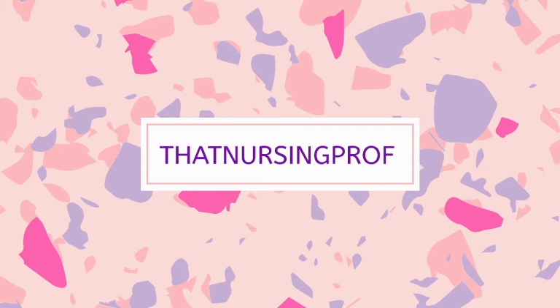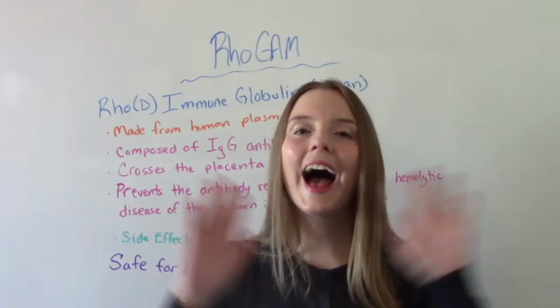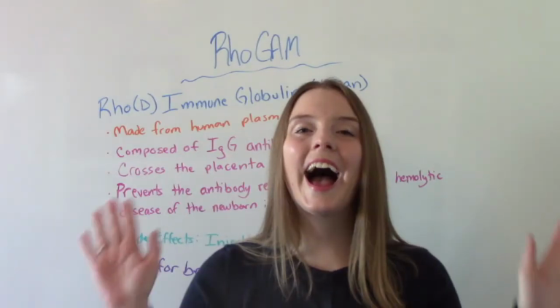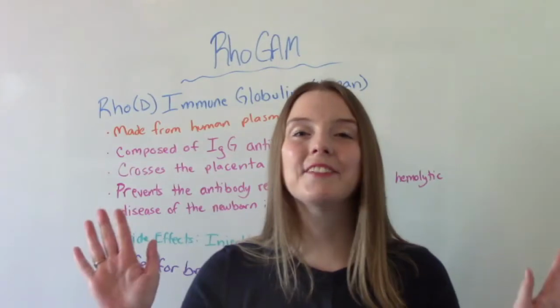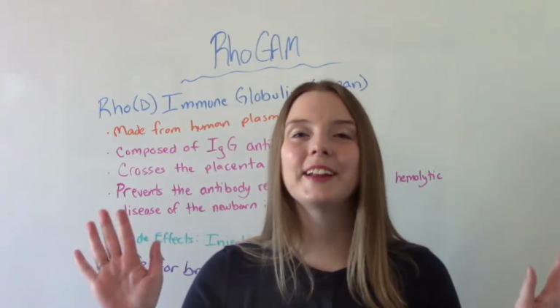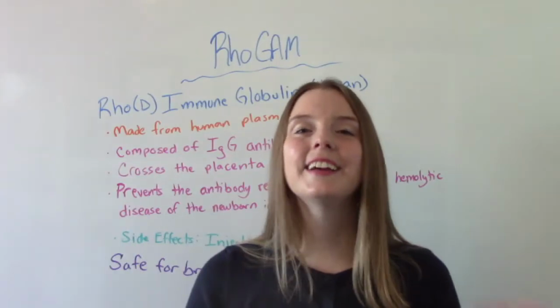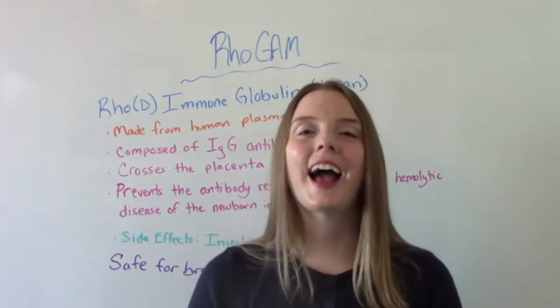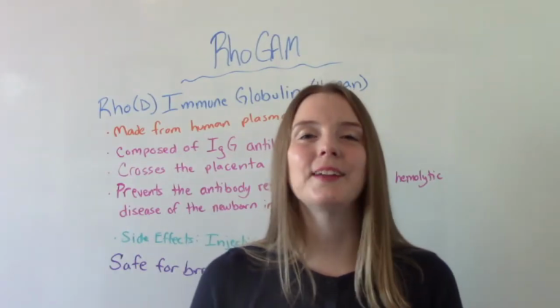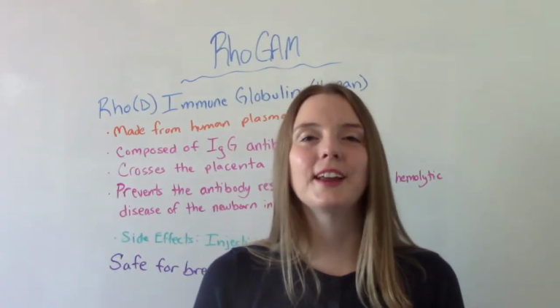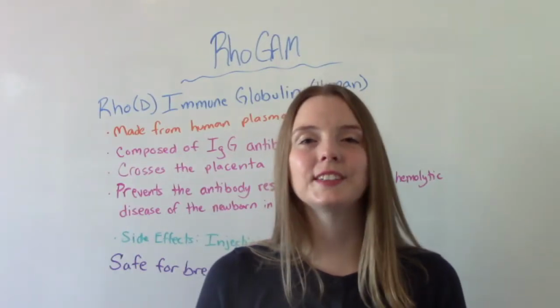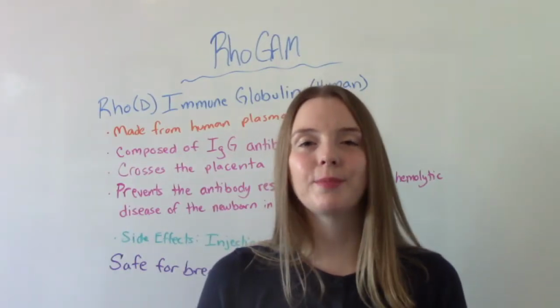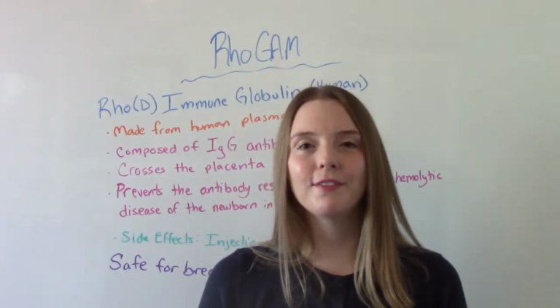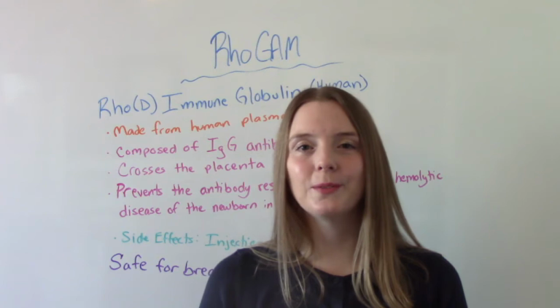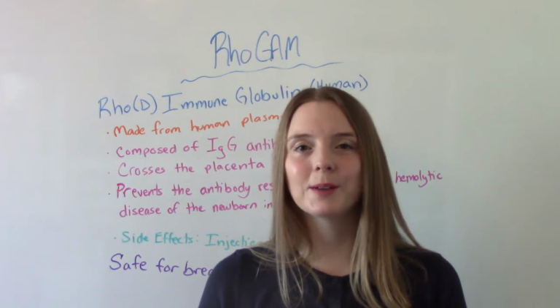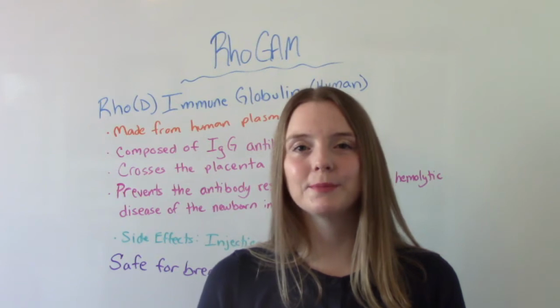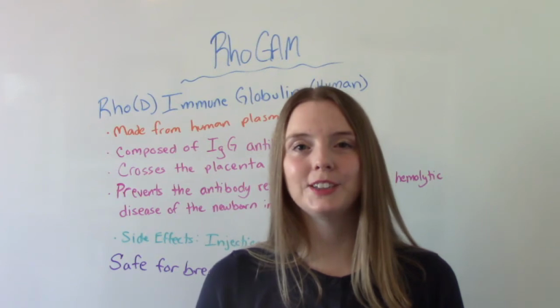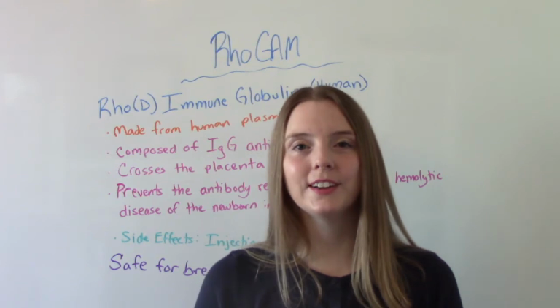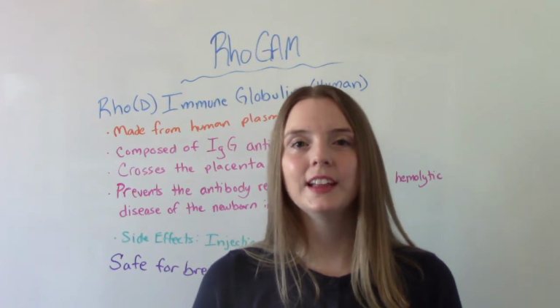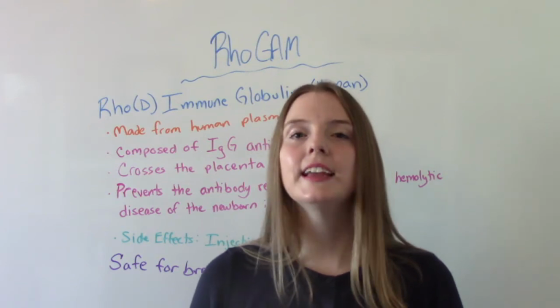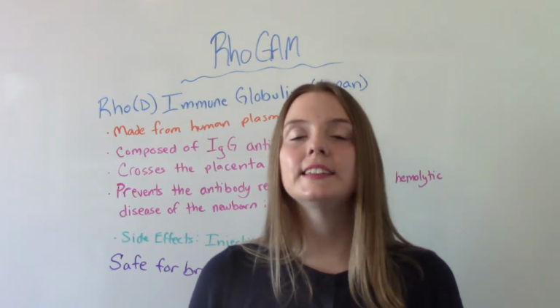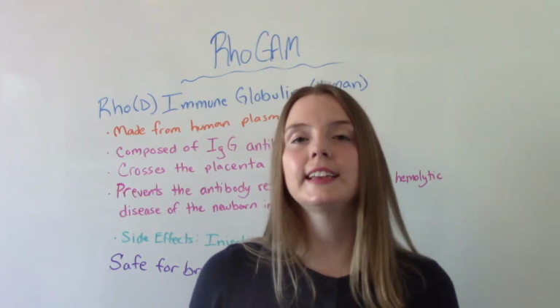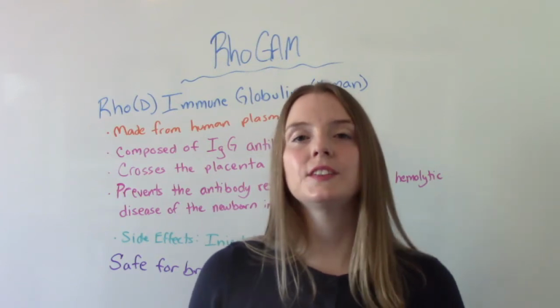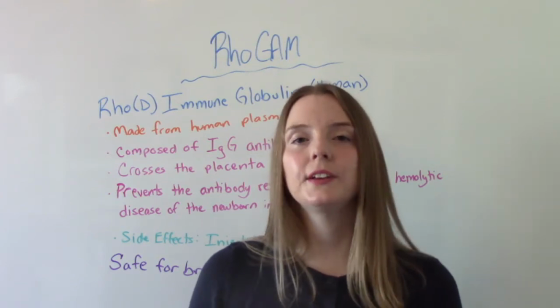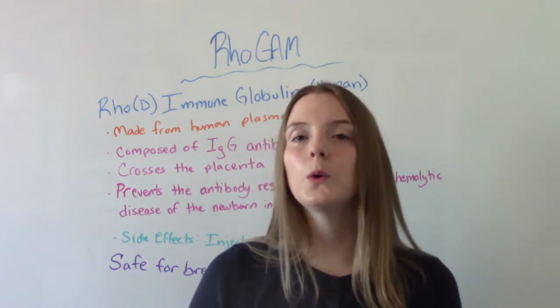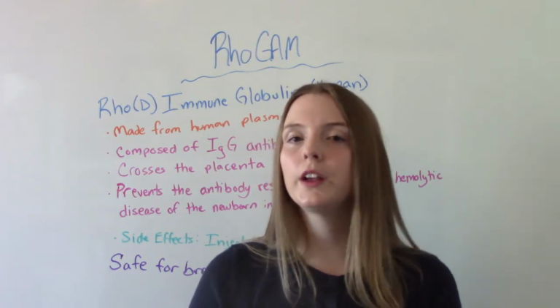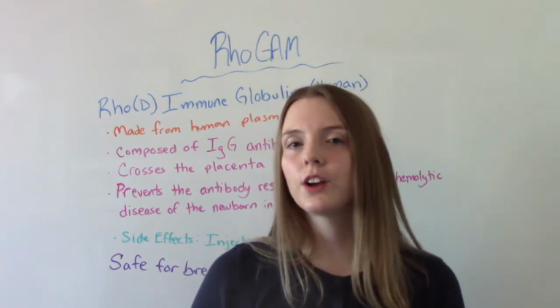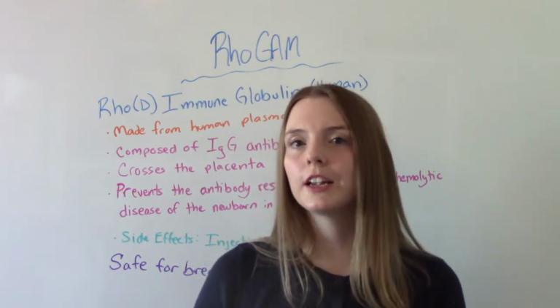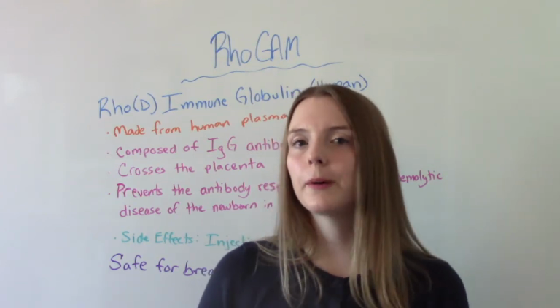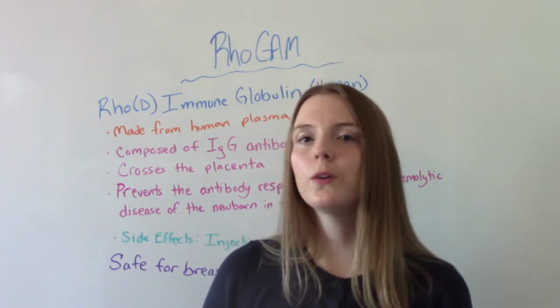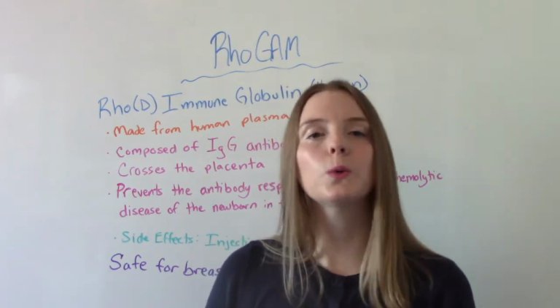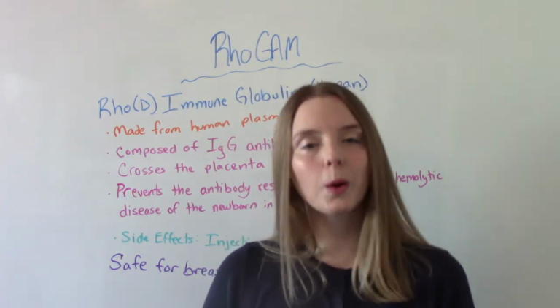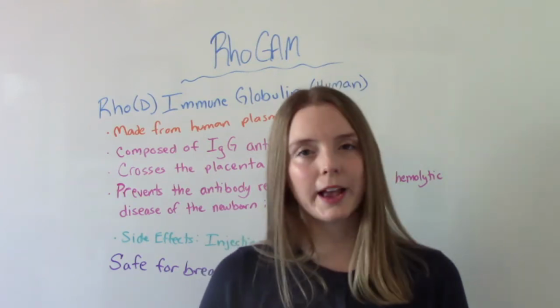Hi everybody! I am That Nursing Prof and welcome to my channel. In today's video we are talking about RhoGAM.